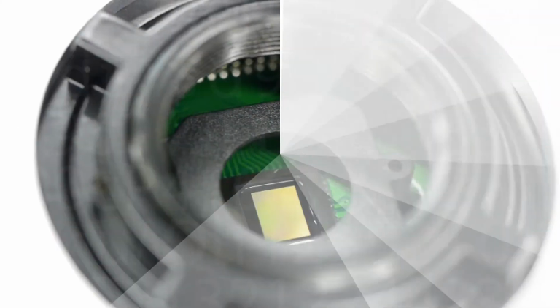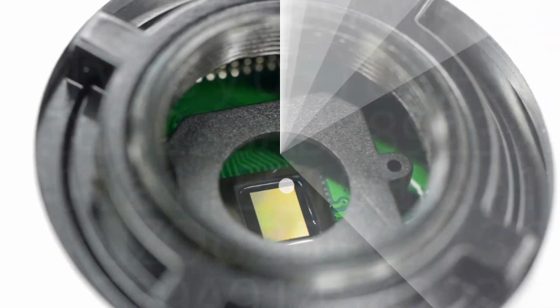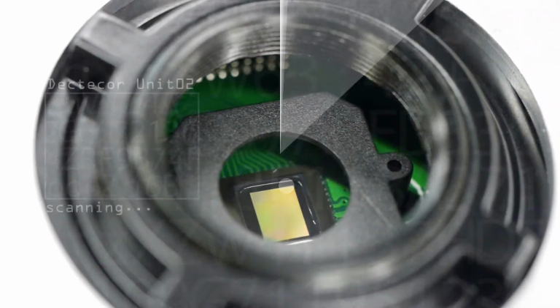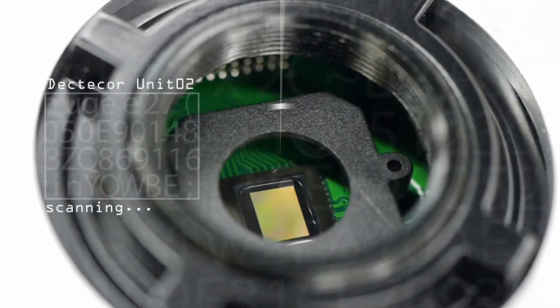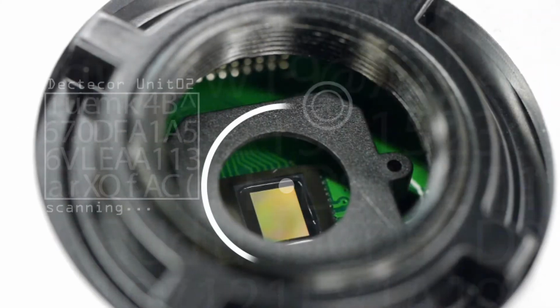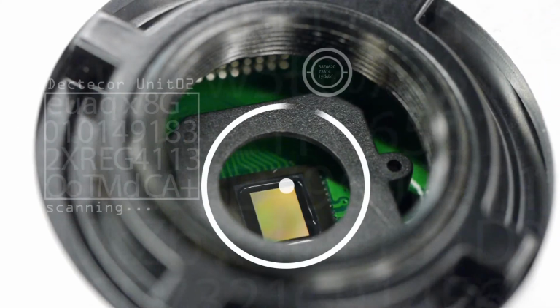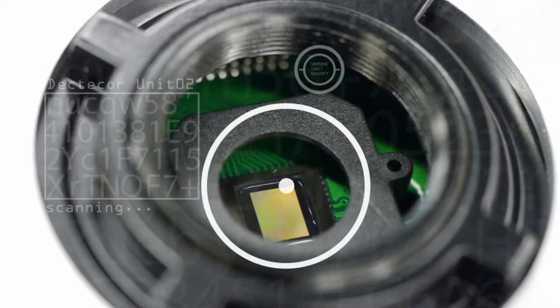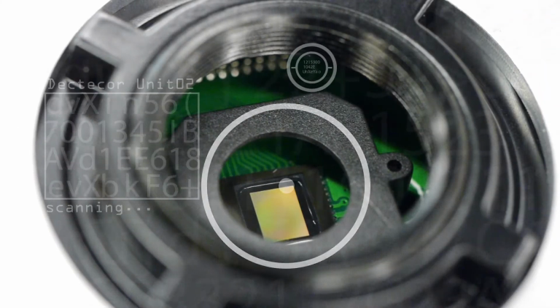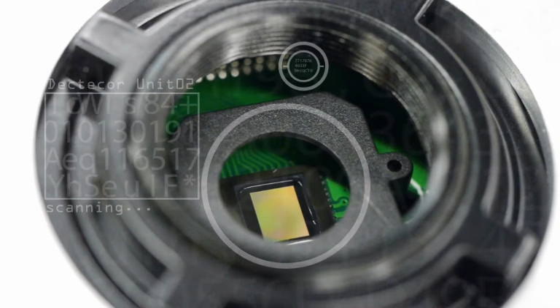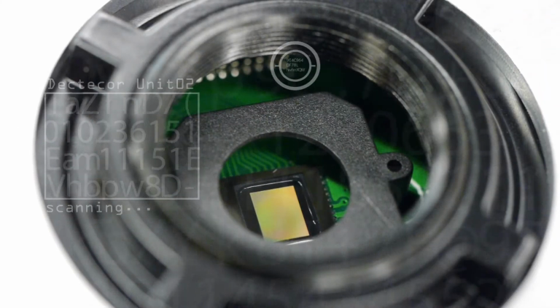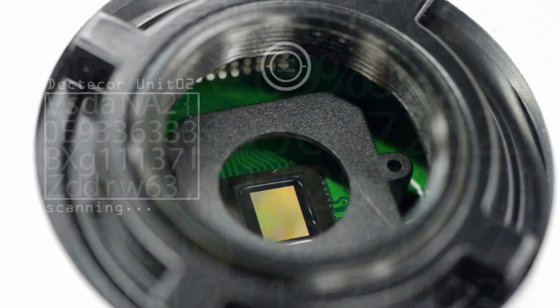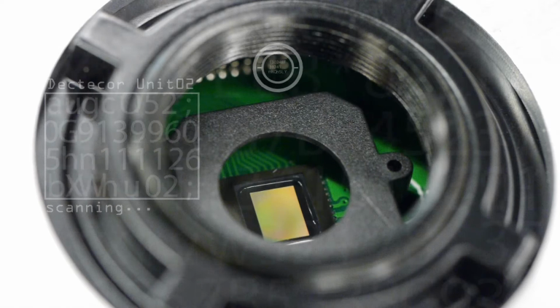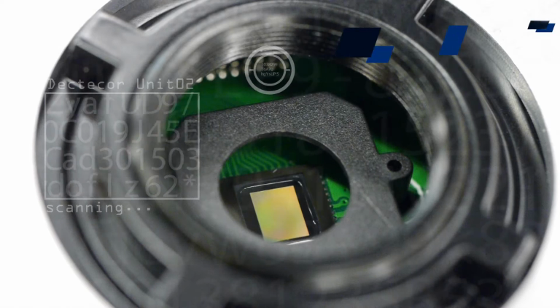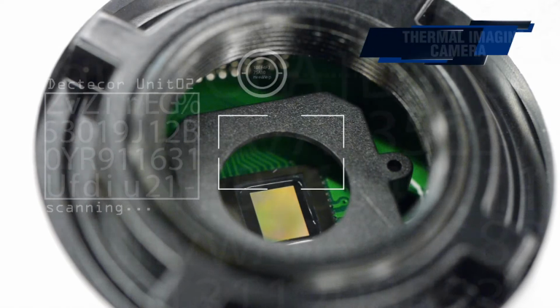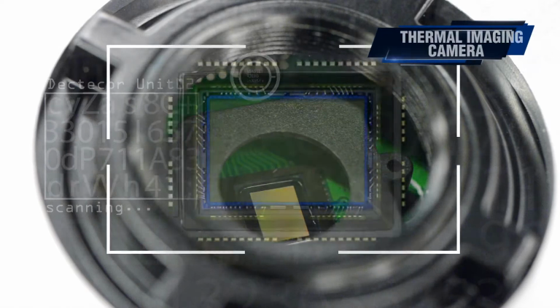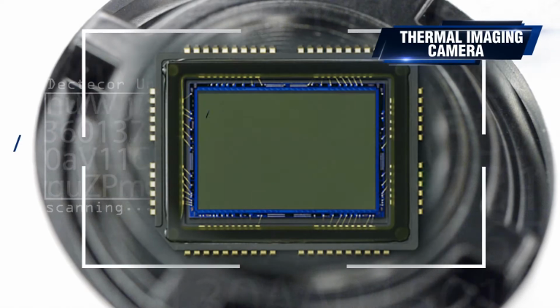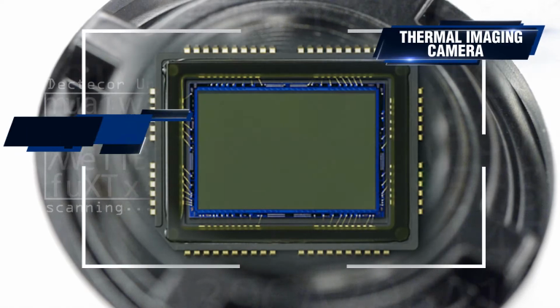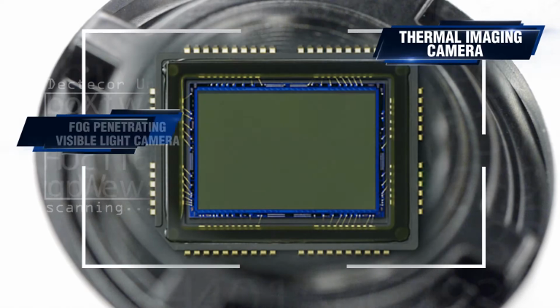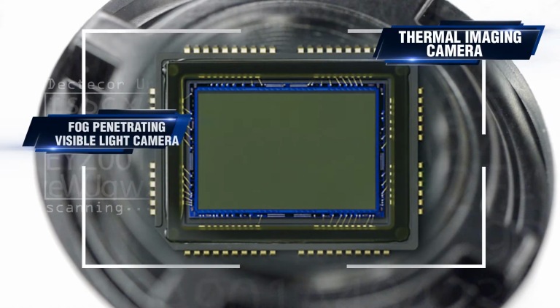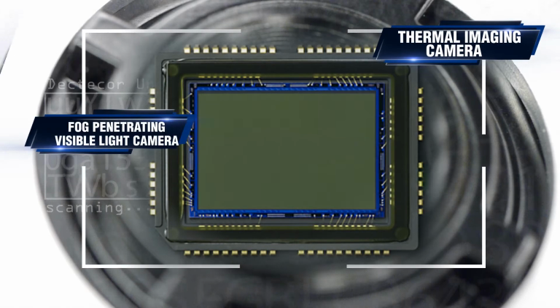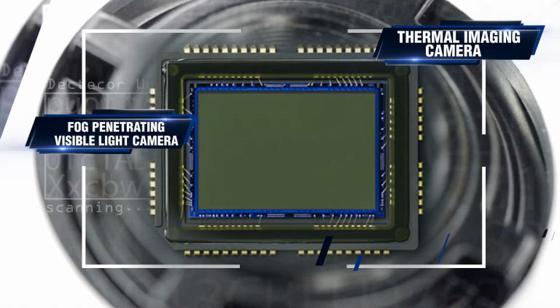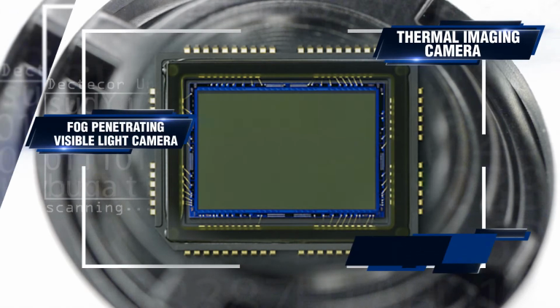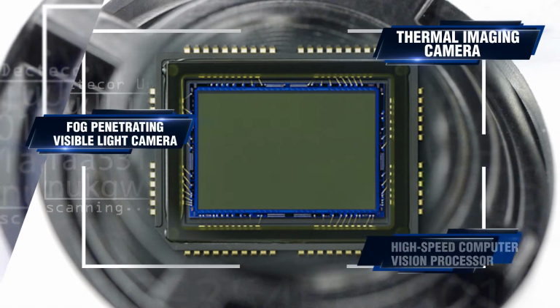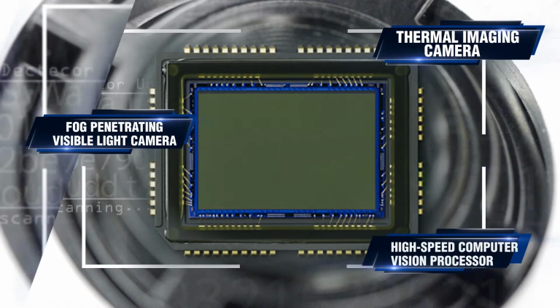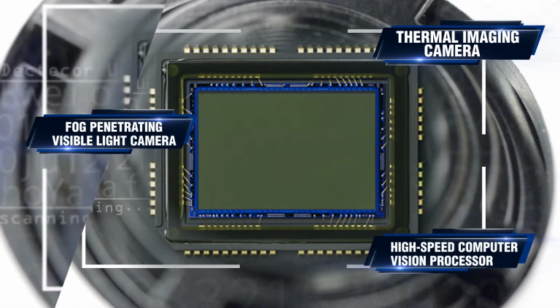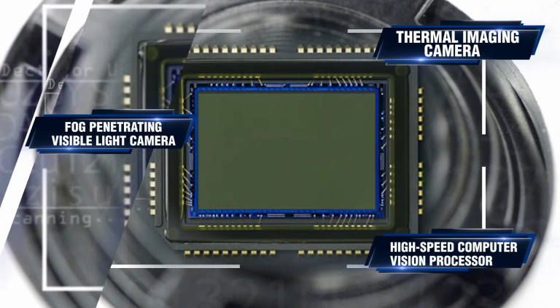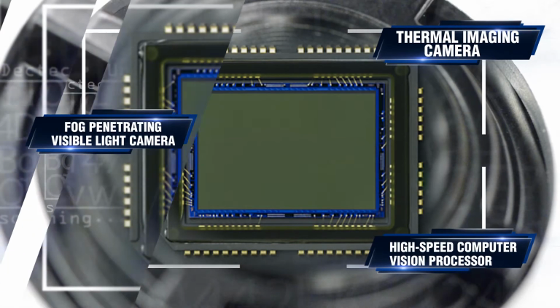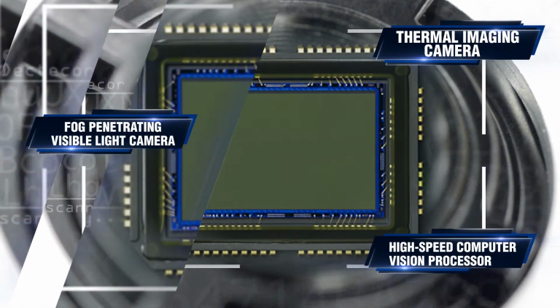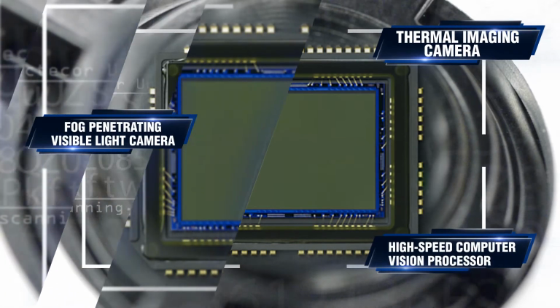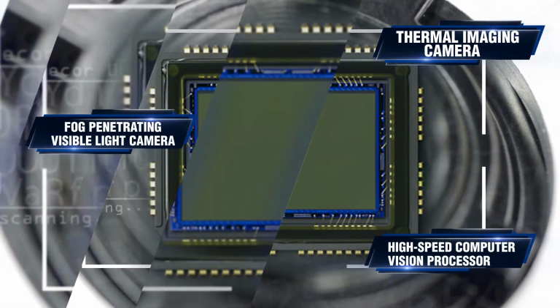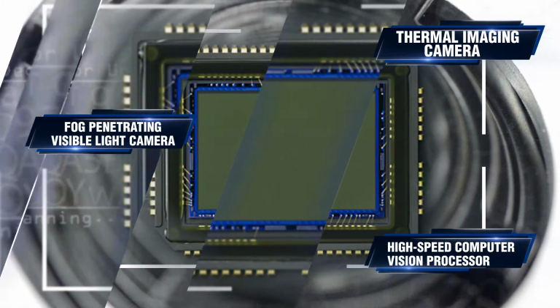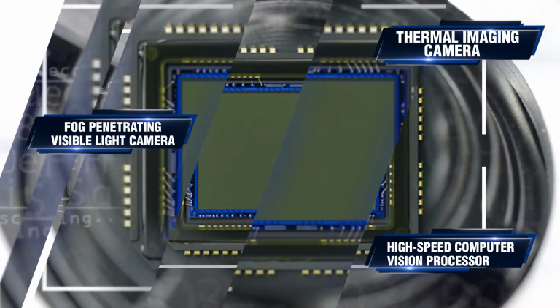Each high-precision pan-tilt robot carries a thermal imaging camera, a fog-penetrating visible light camera, and a high-speed computer vision processor.